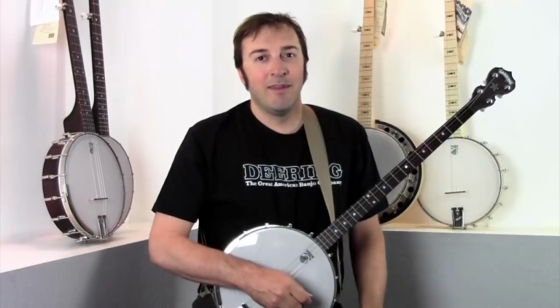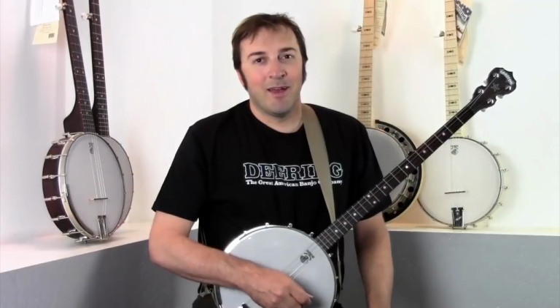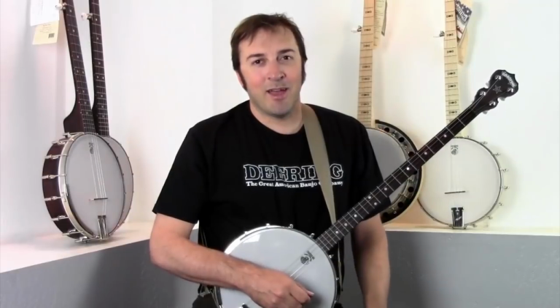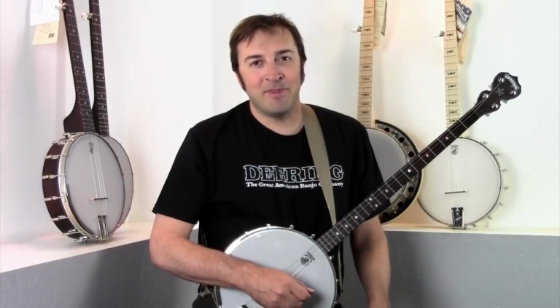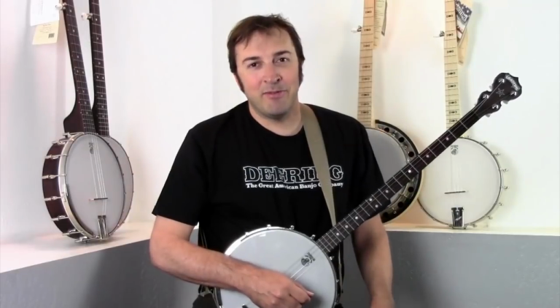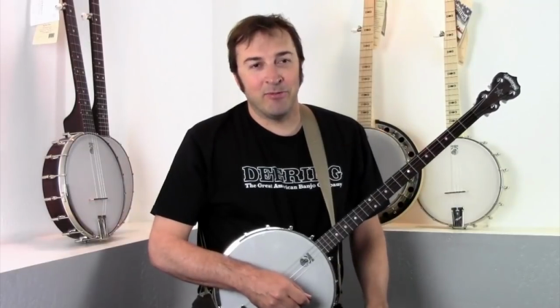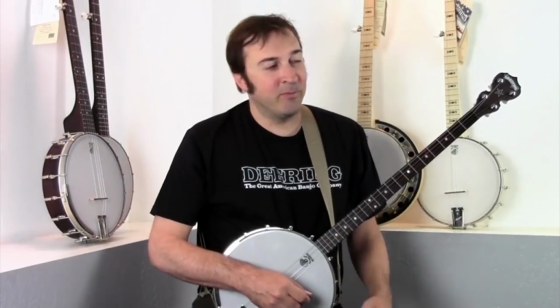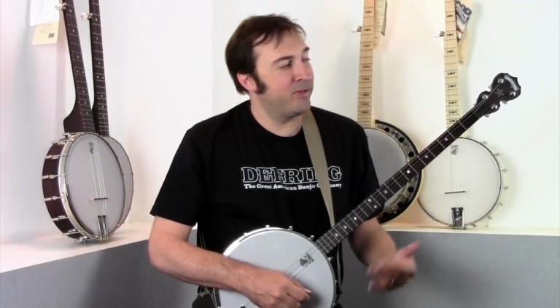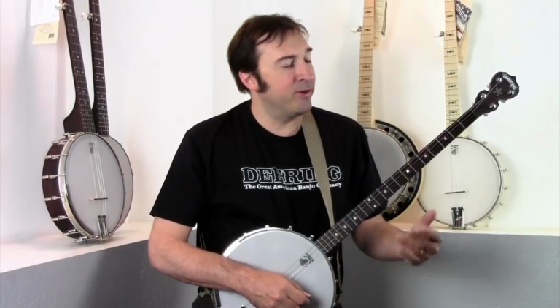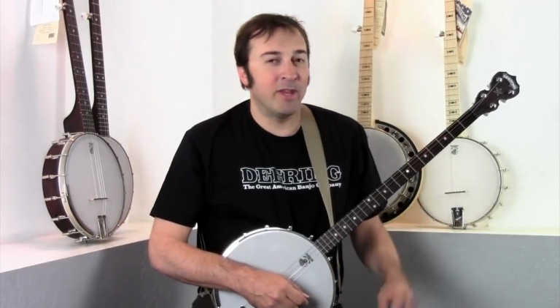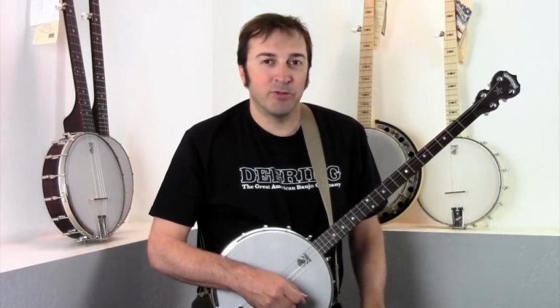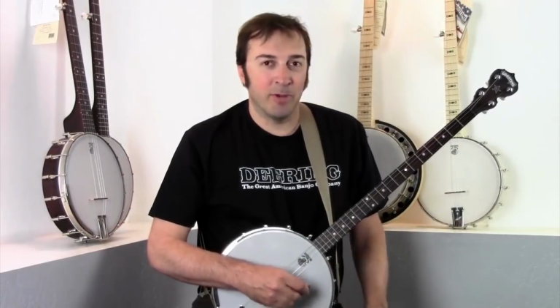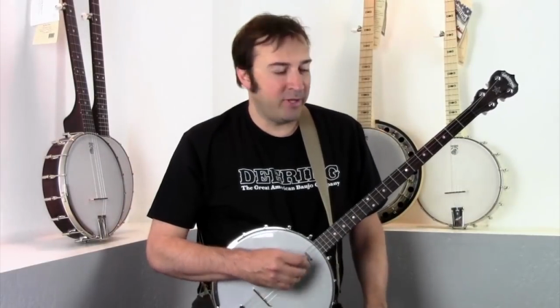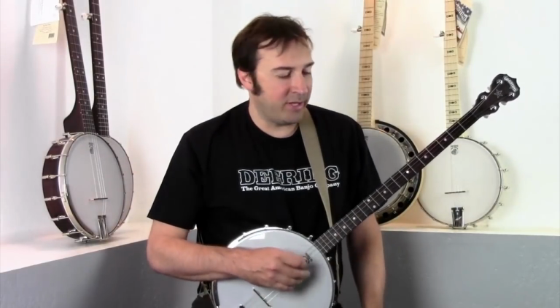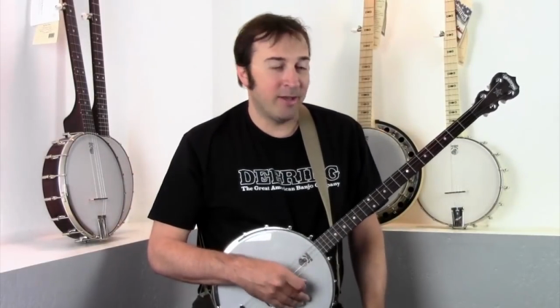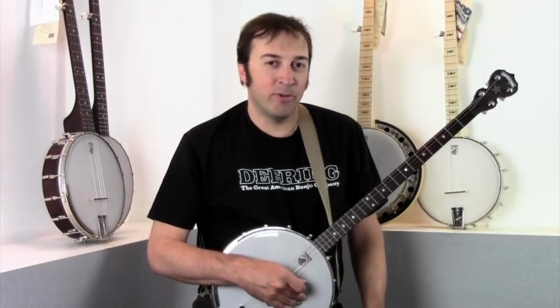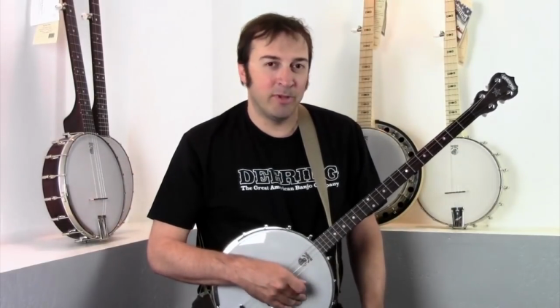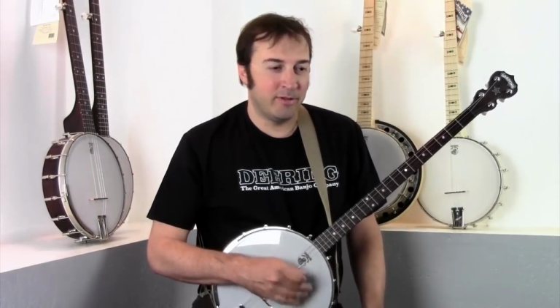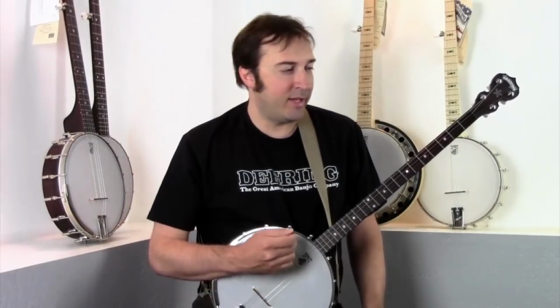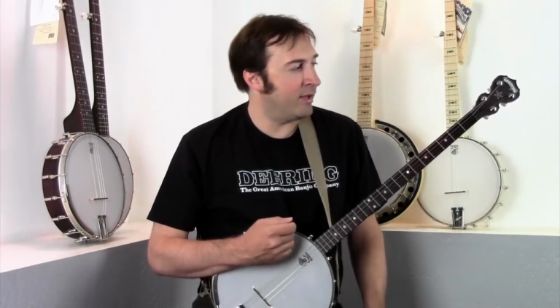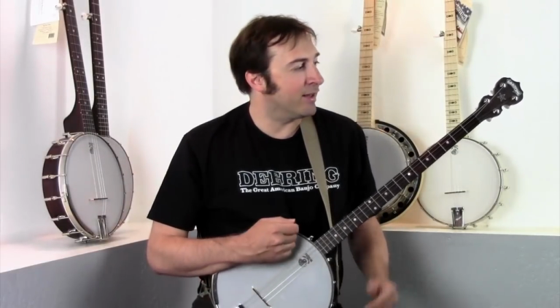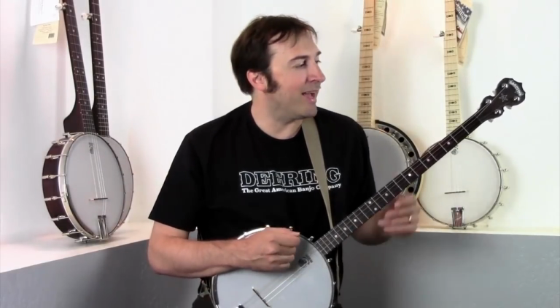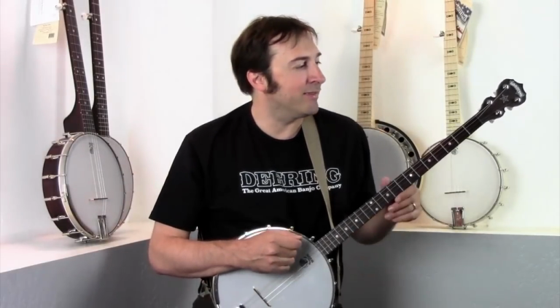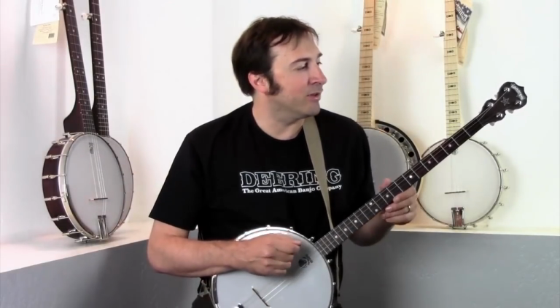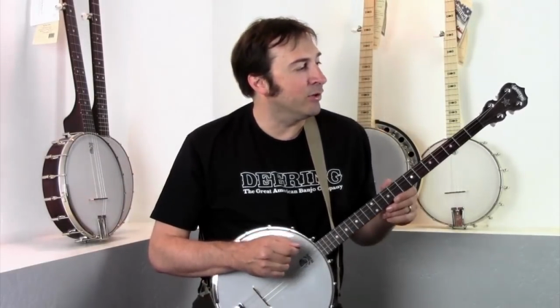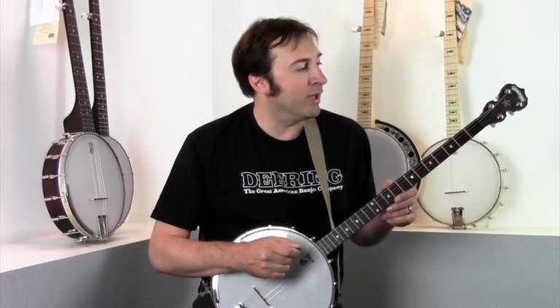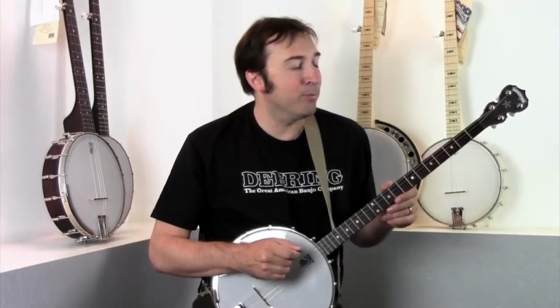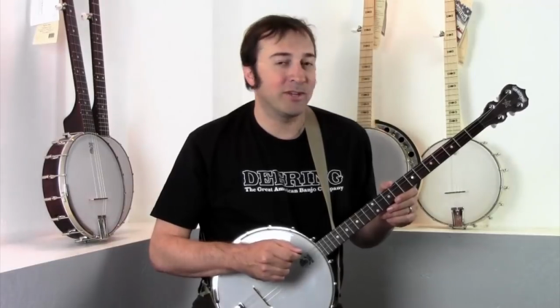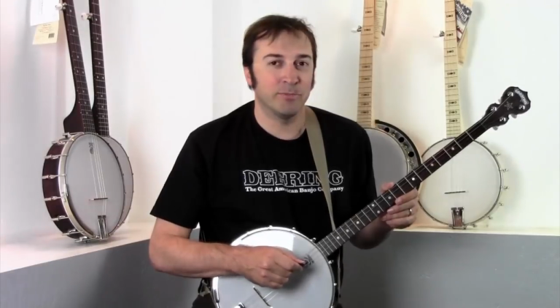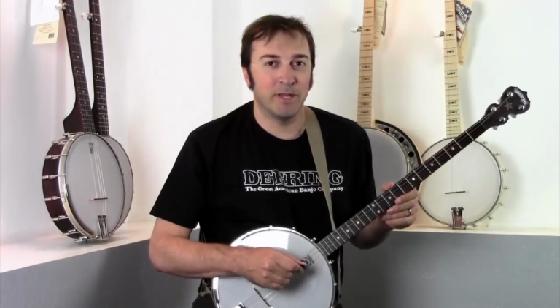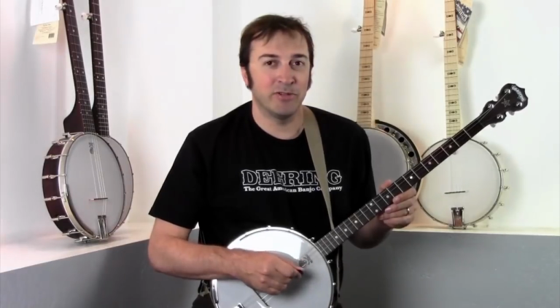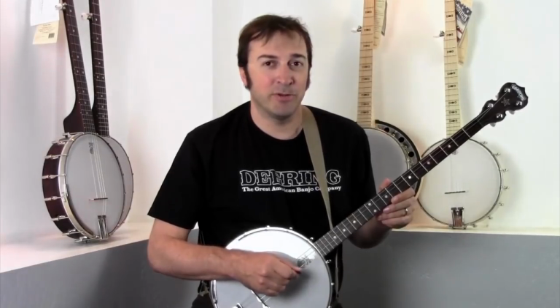Hi, I'm David from the Deering Banjo Company and I have with me today a classic good time plectrum banjo.